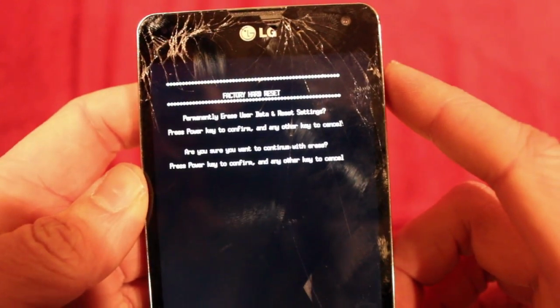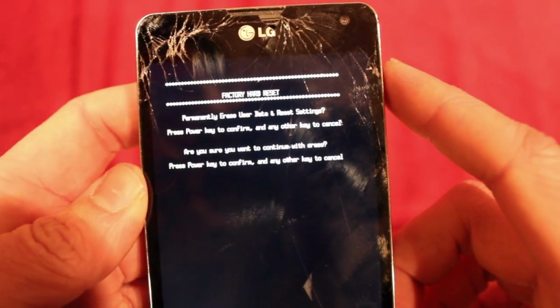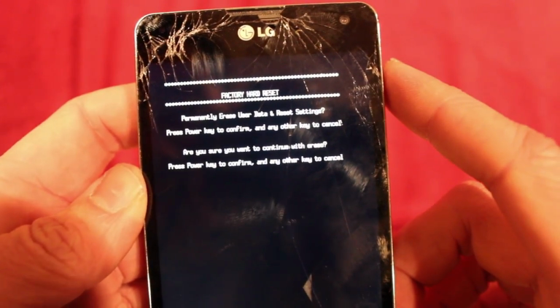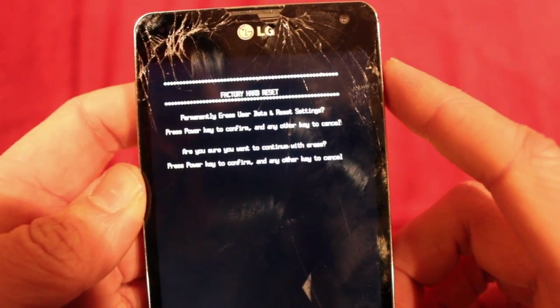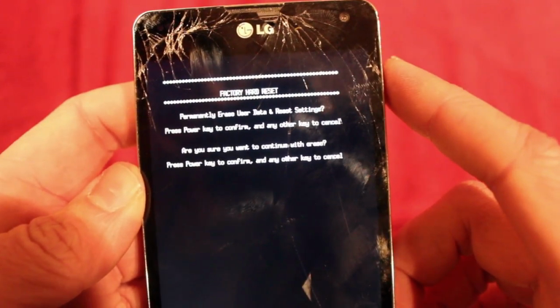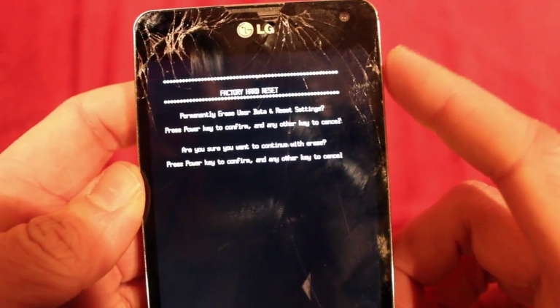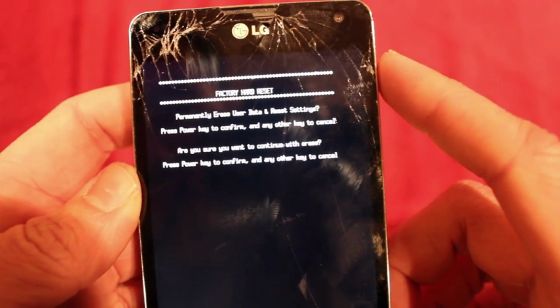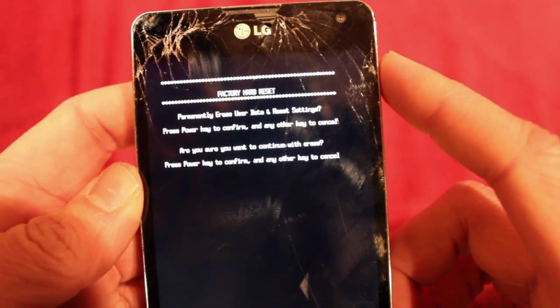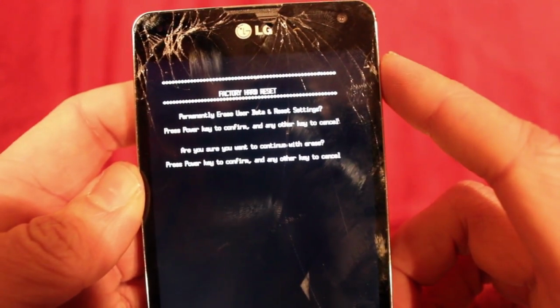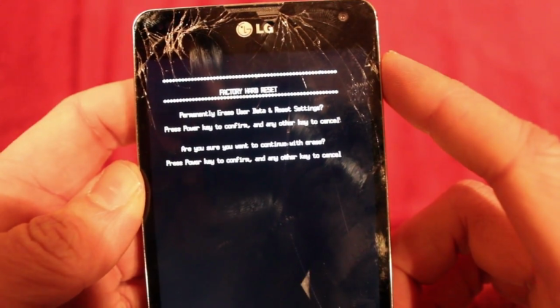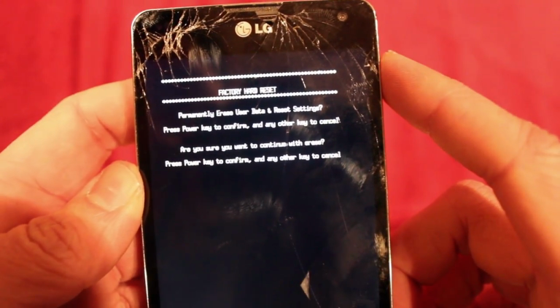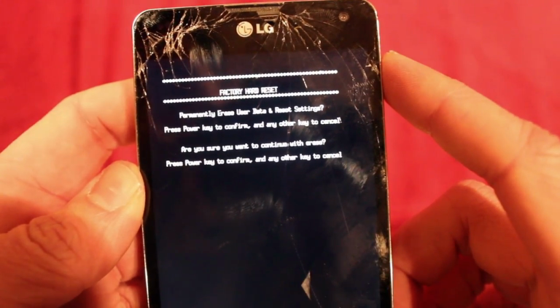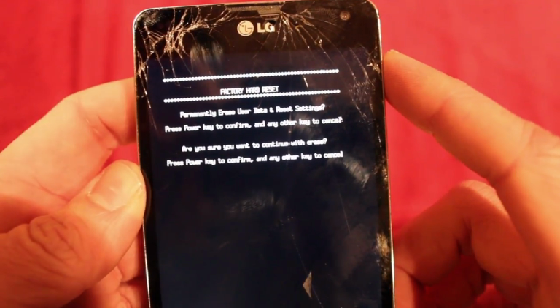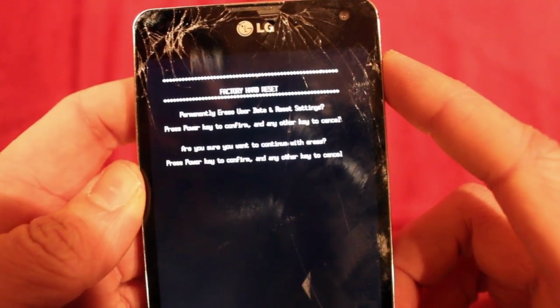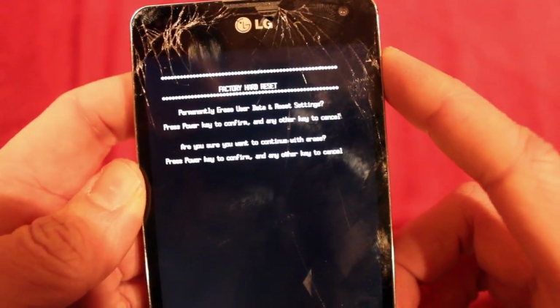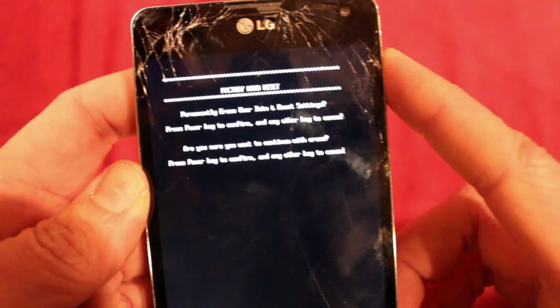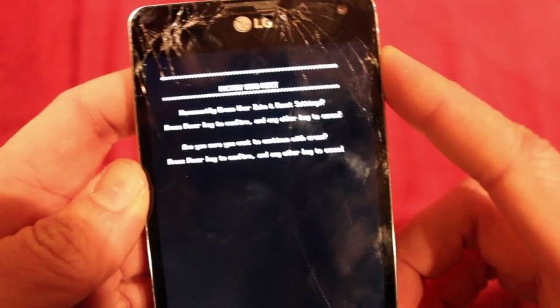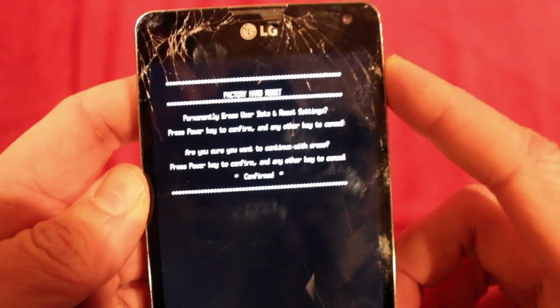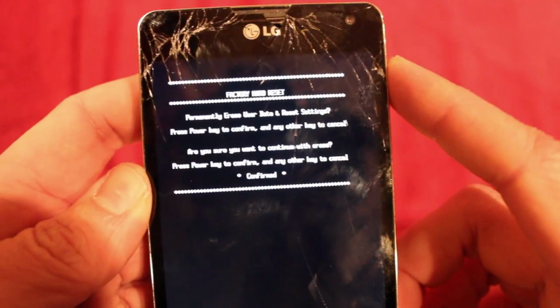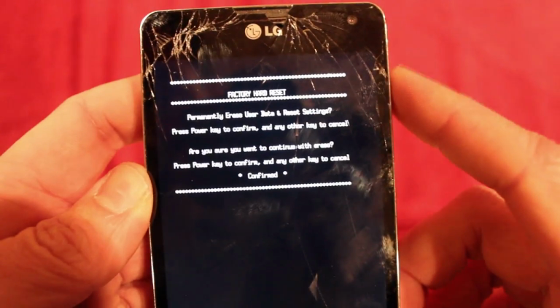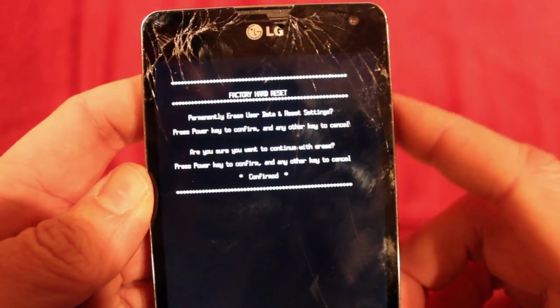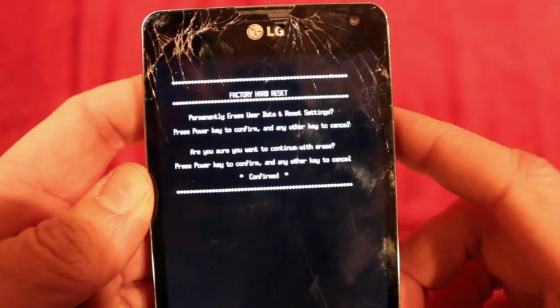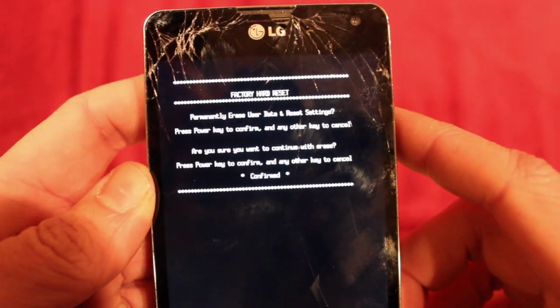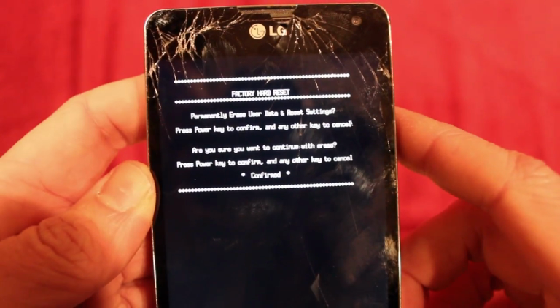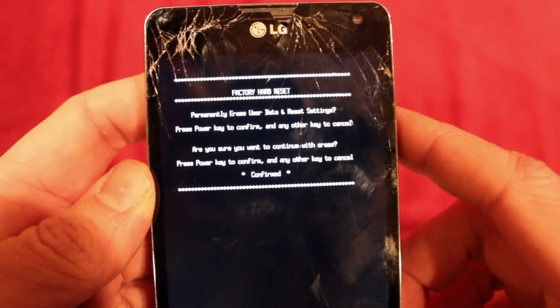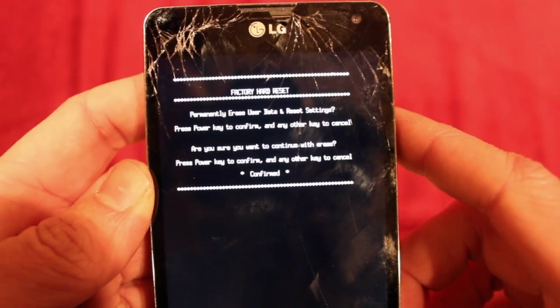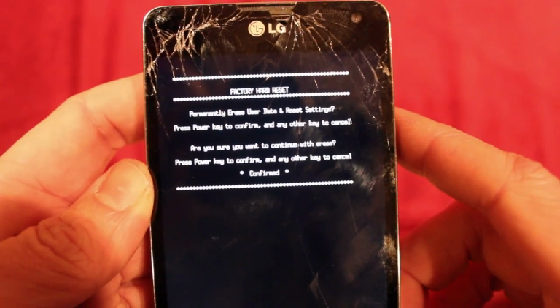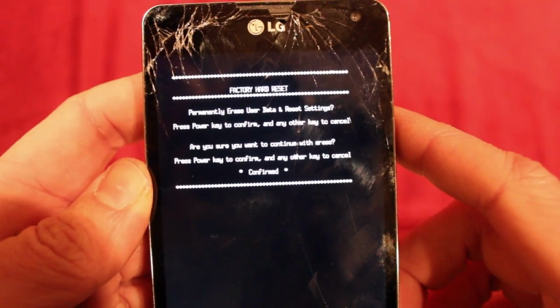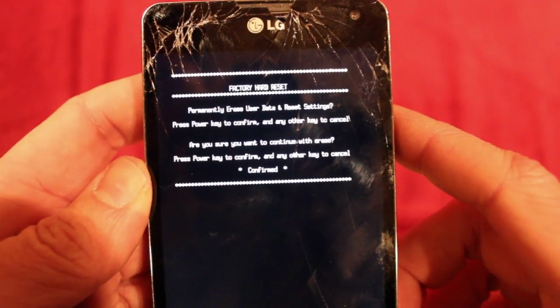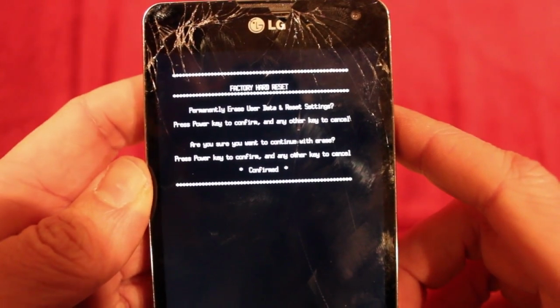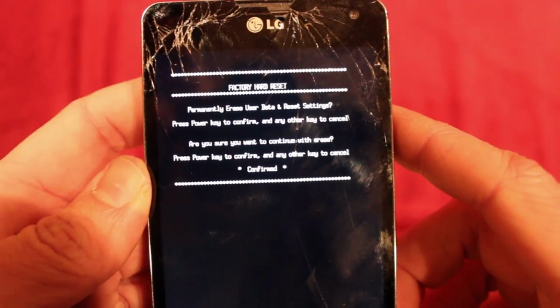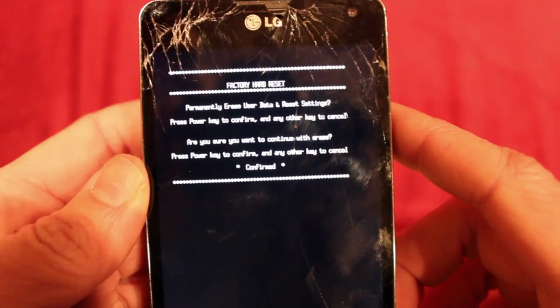Are you sure? Press power key. Confirmed.